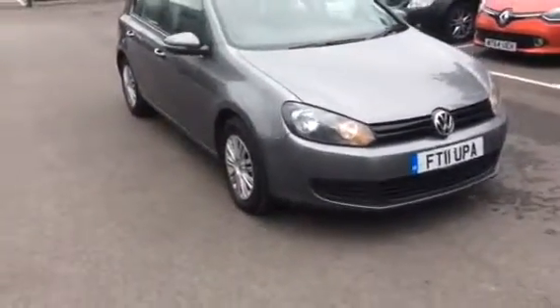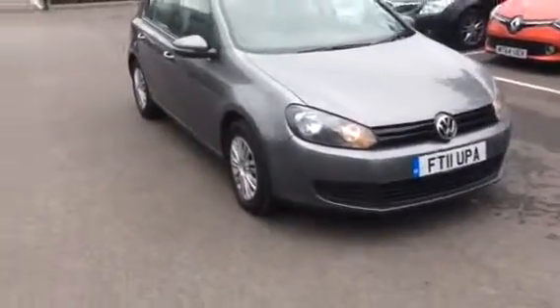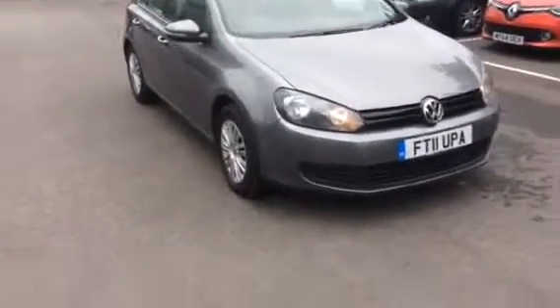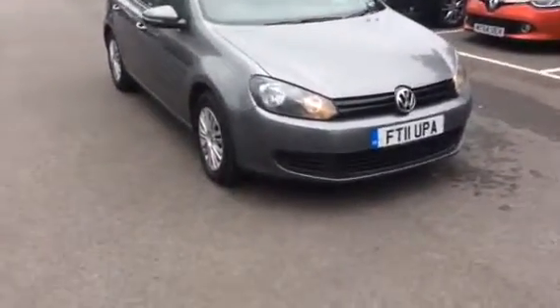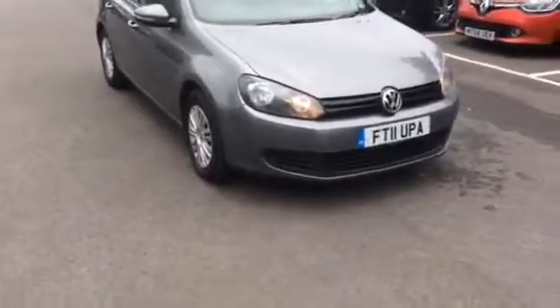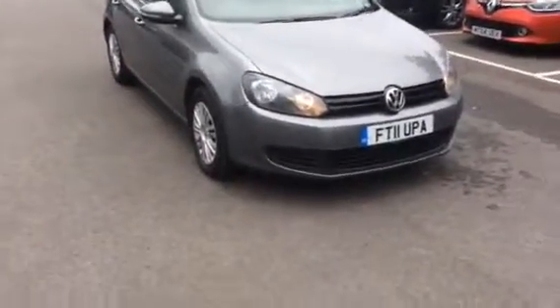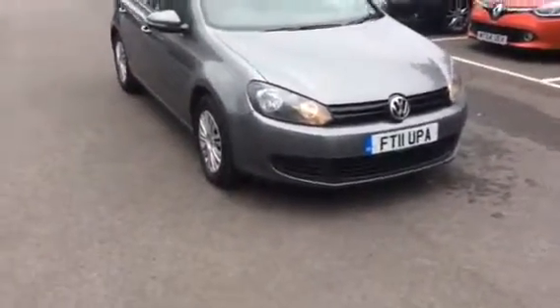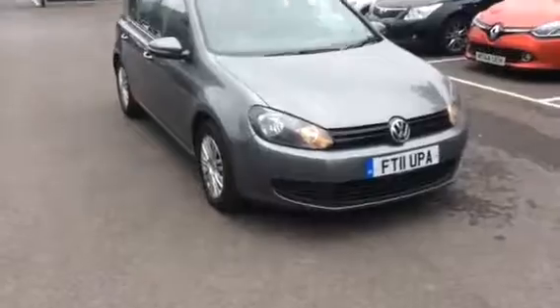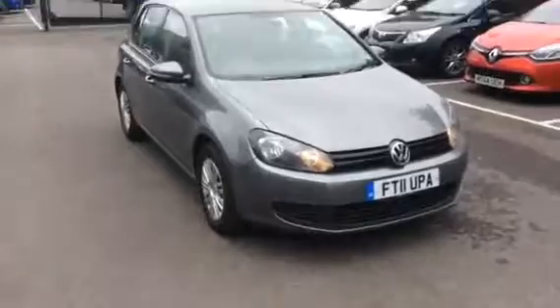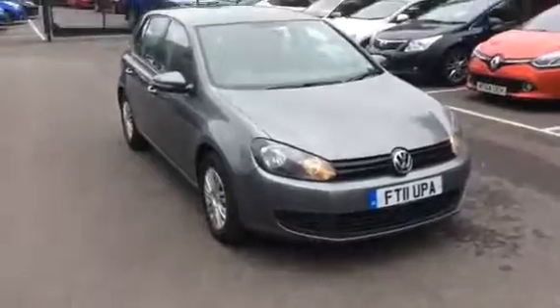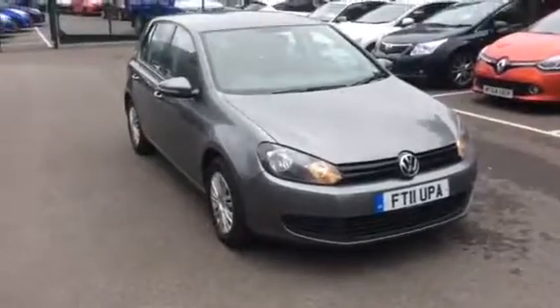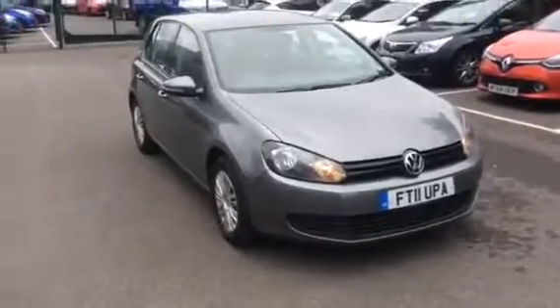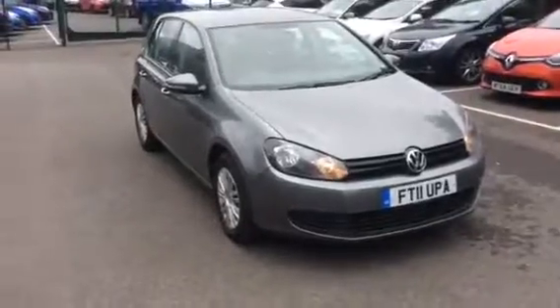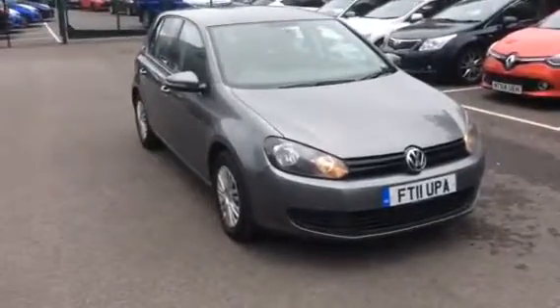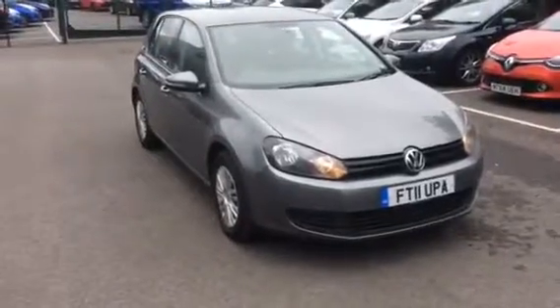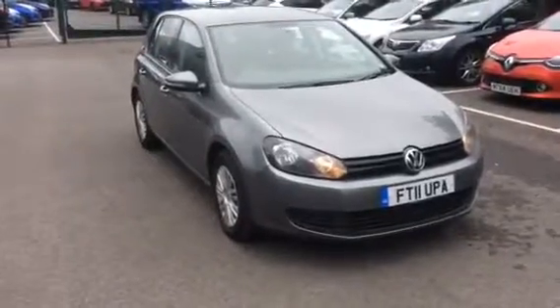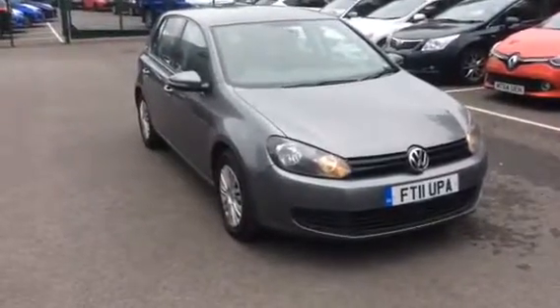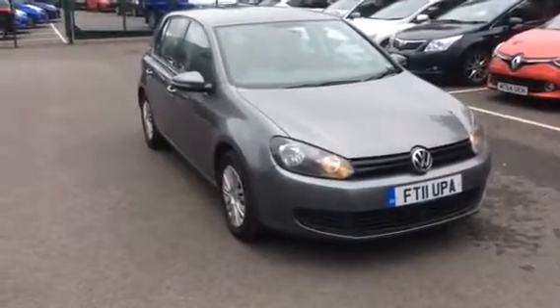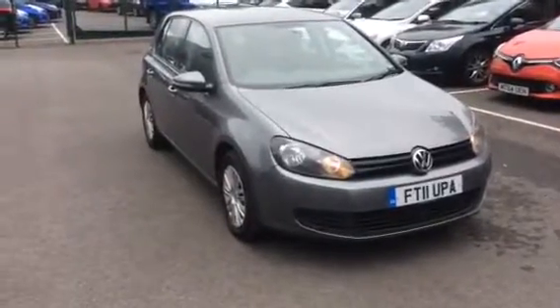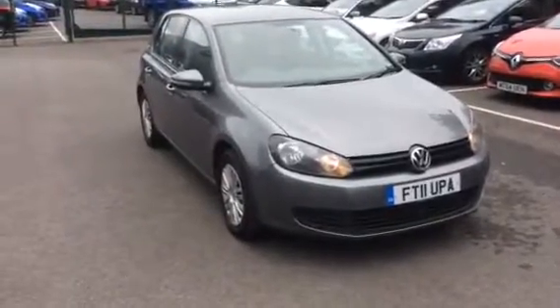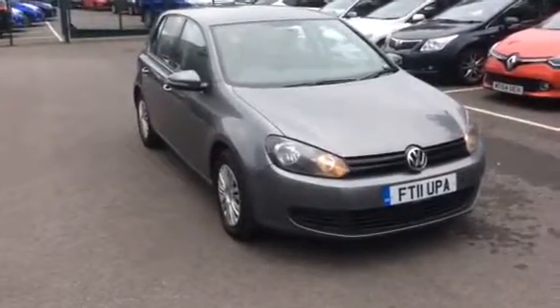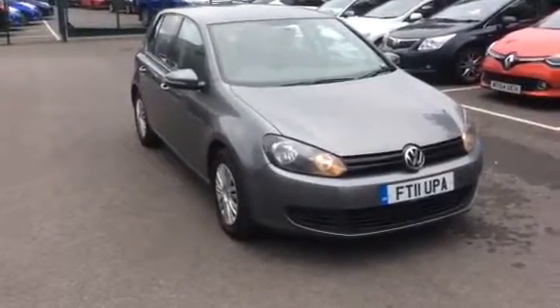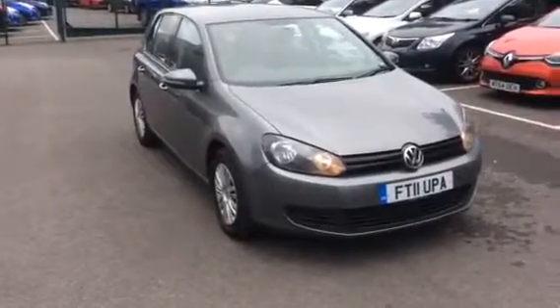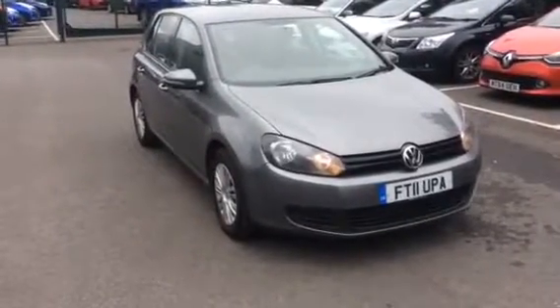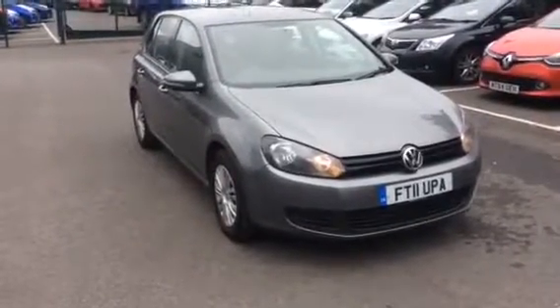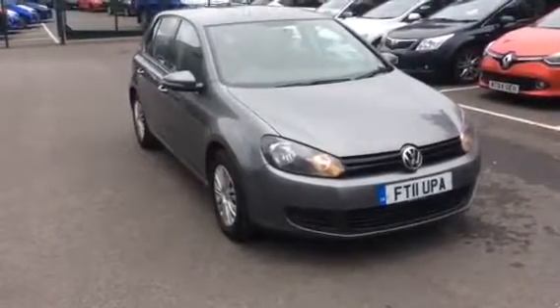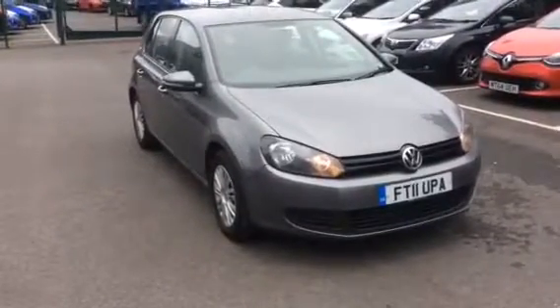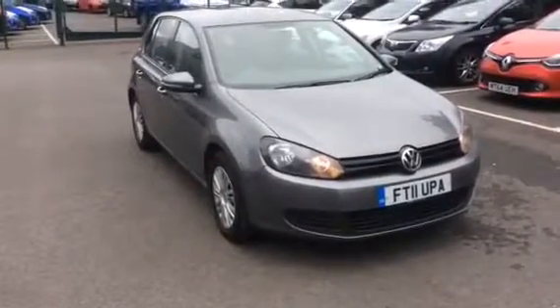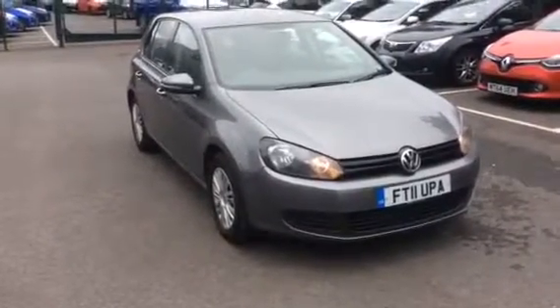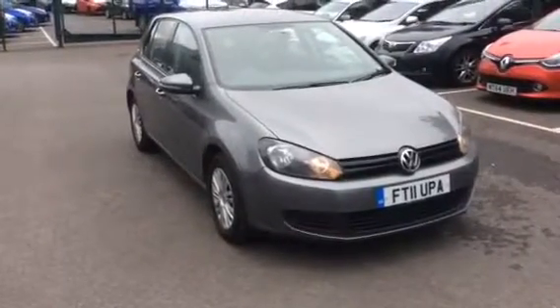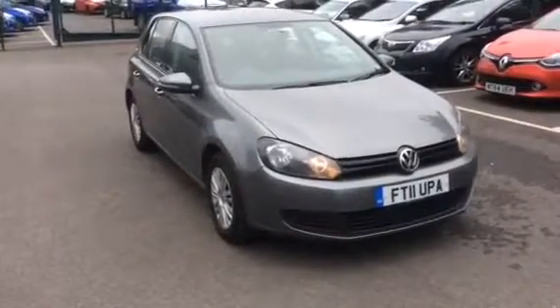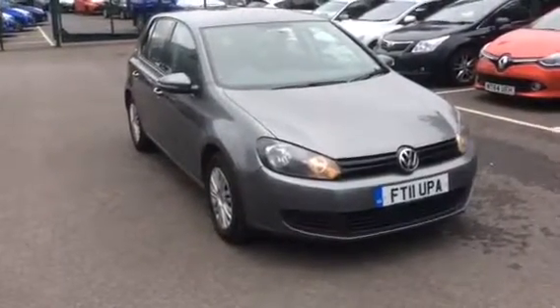1.6 diesel — I'm sure this would be great on anybody's forecourt. Happy bidding!